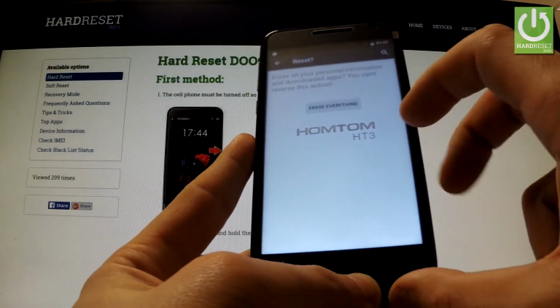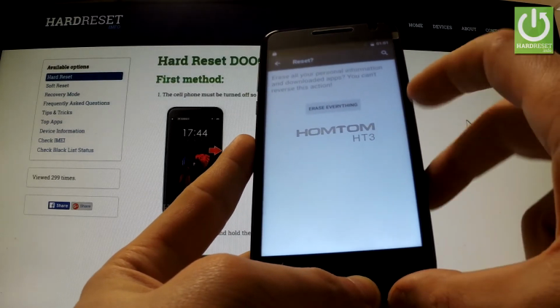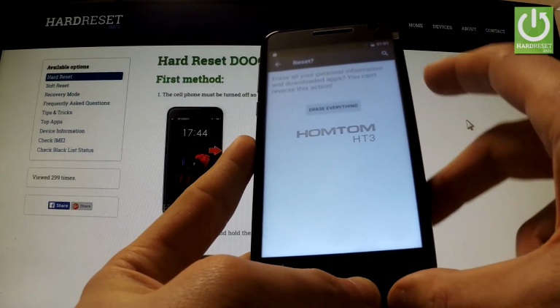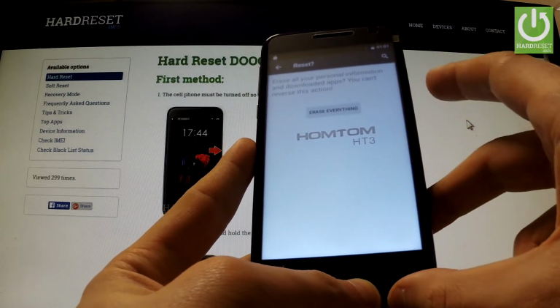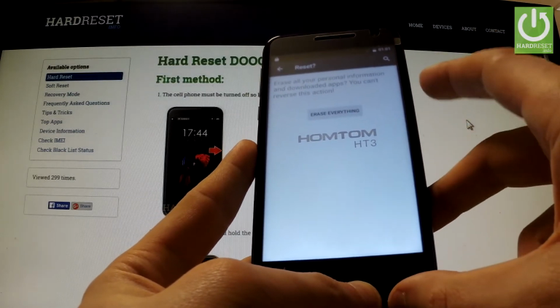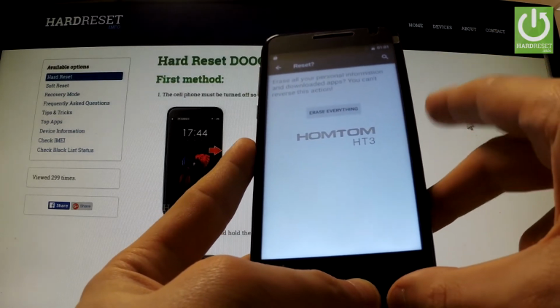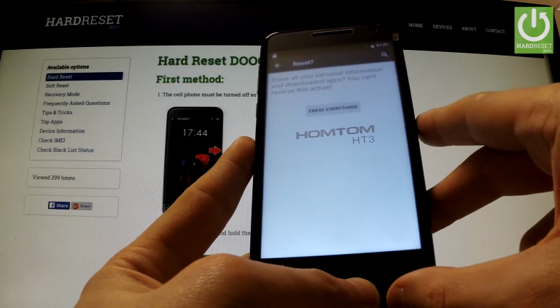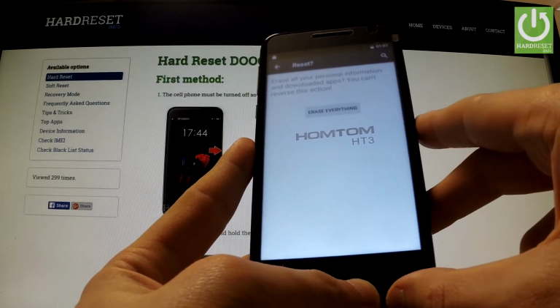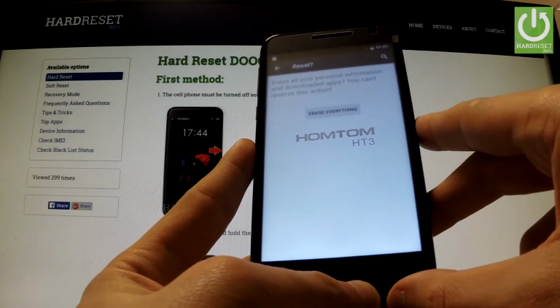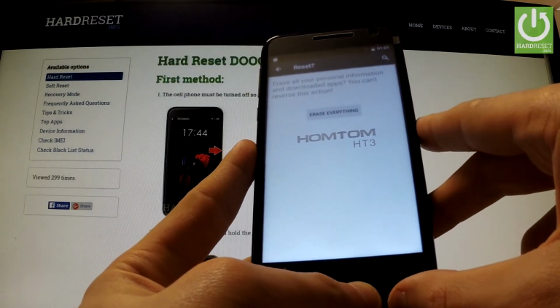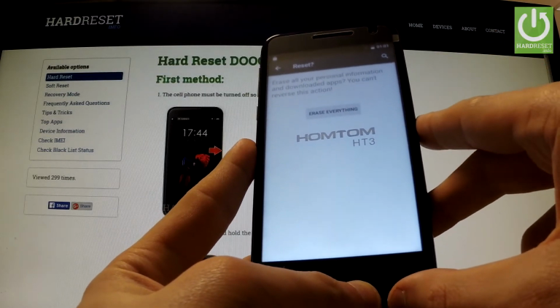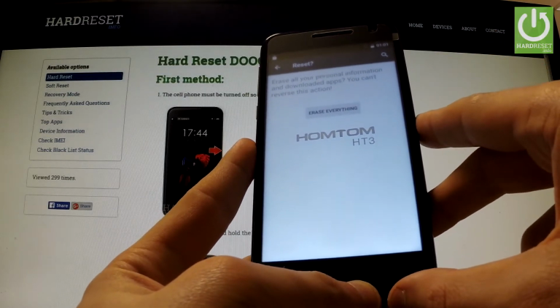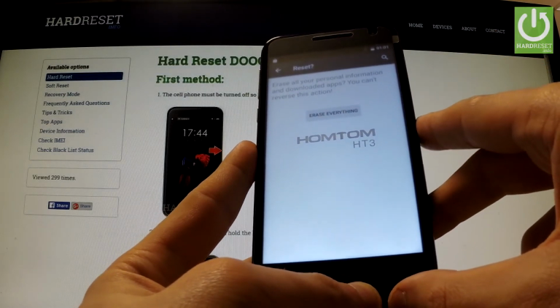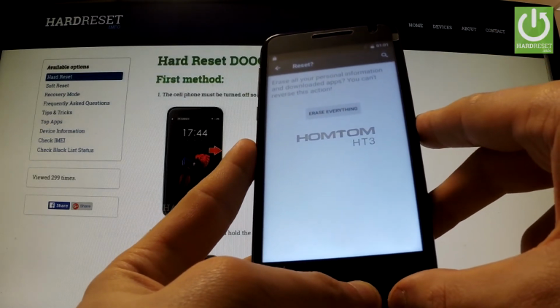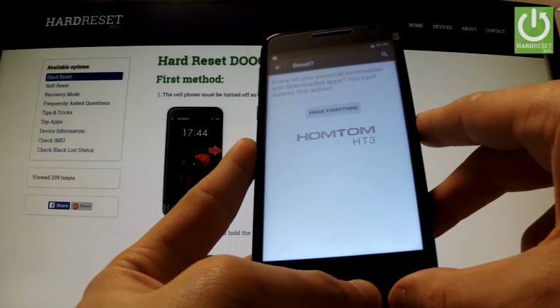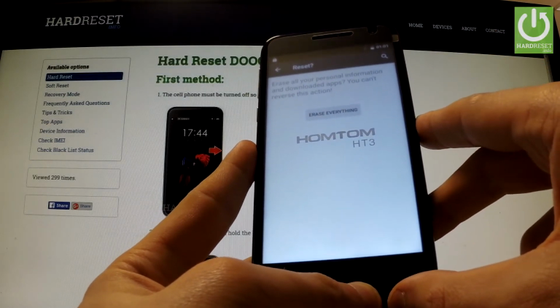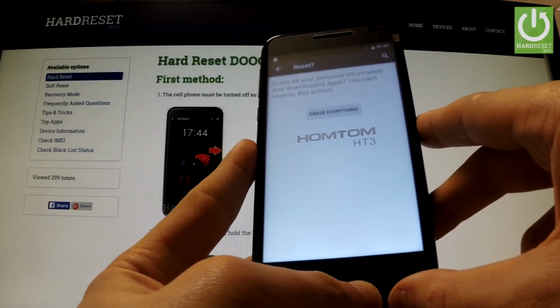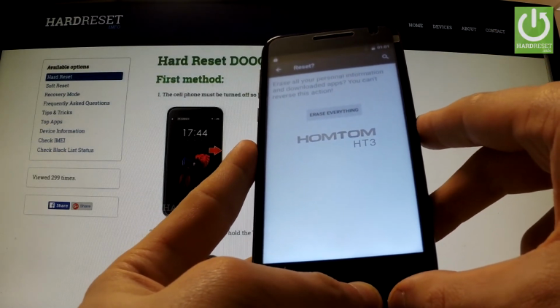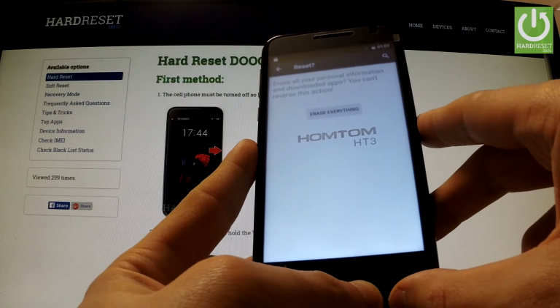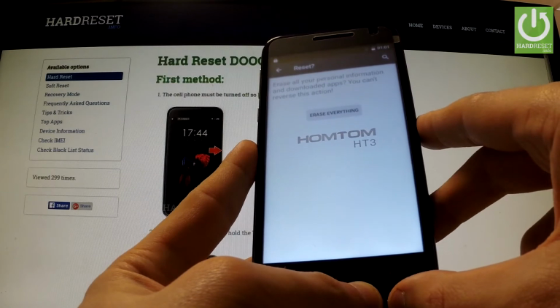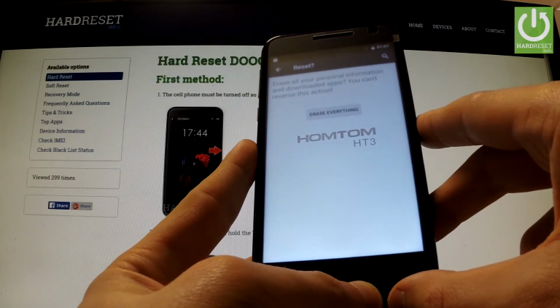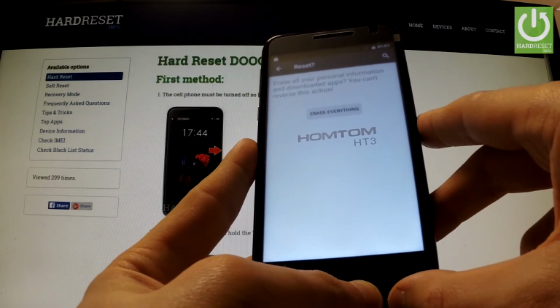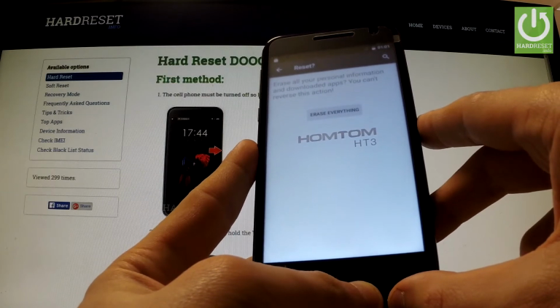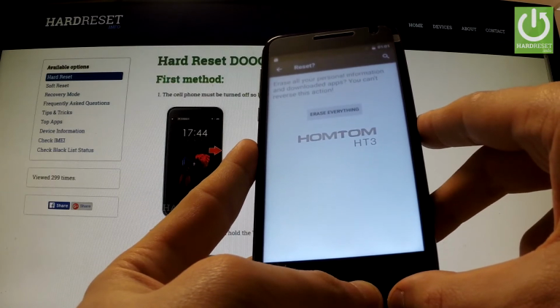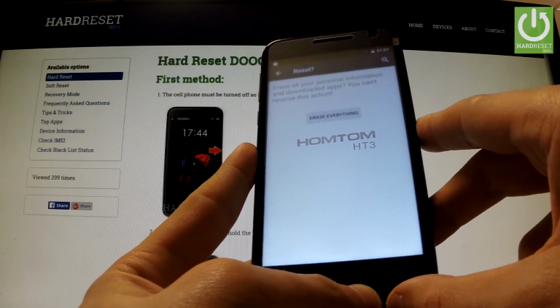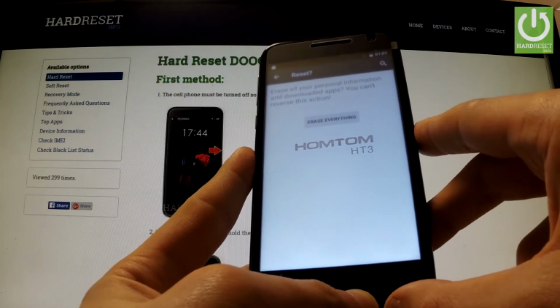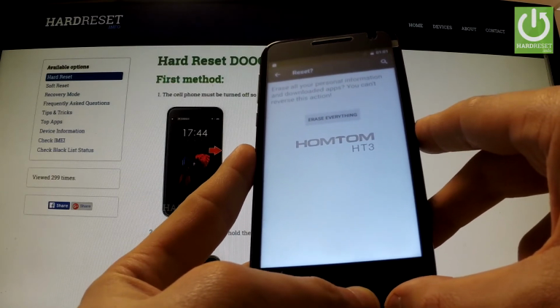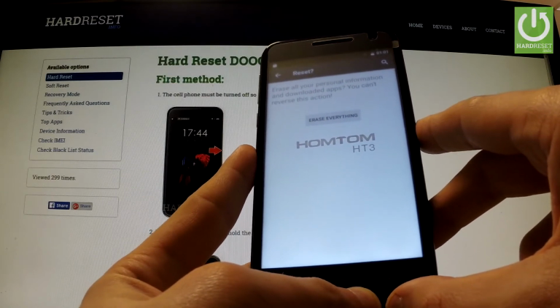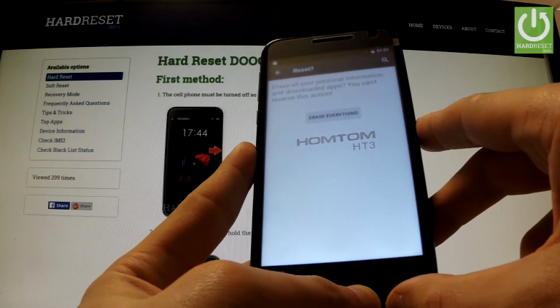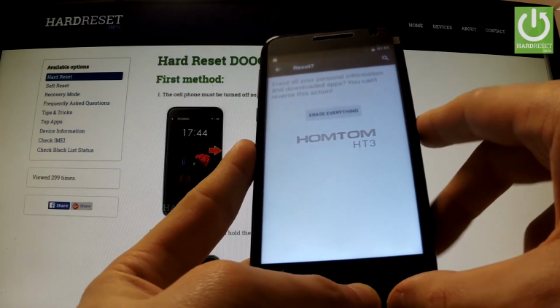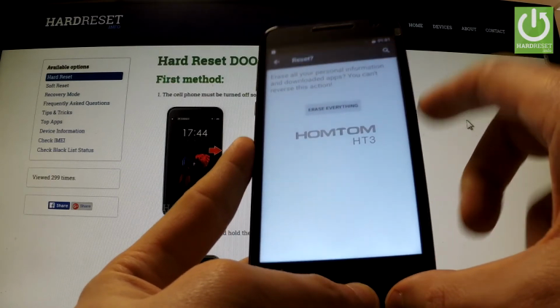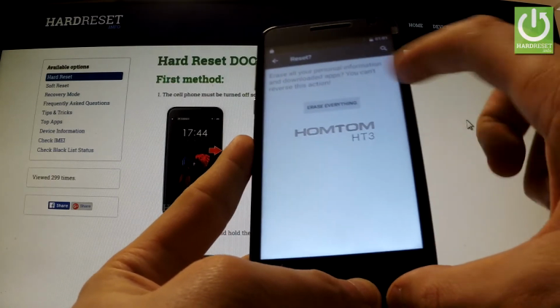If you are sure that you want to erase all your personal information and downloaded apps, choose Erase Everything.